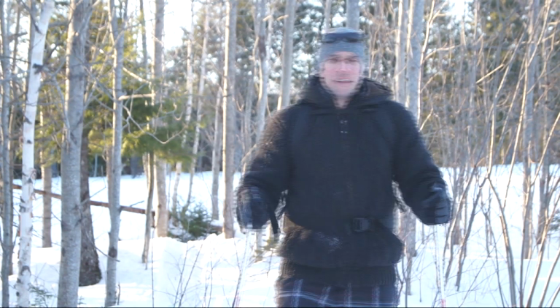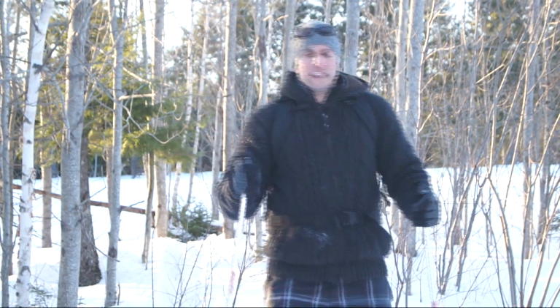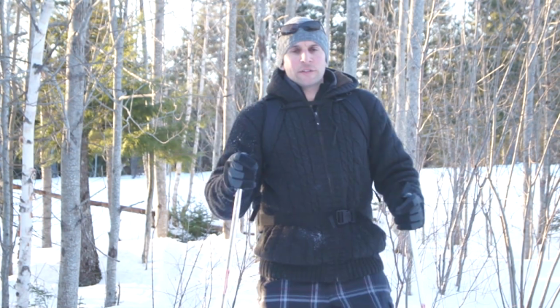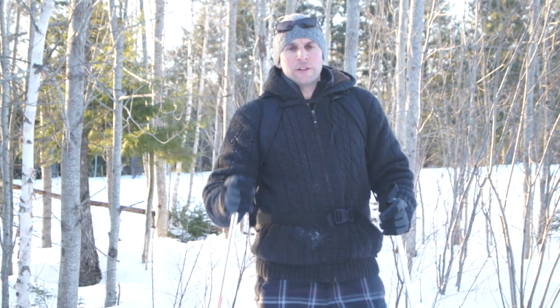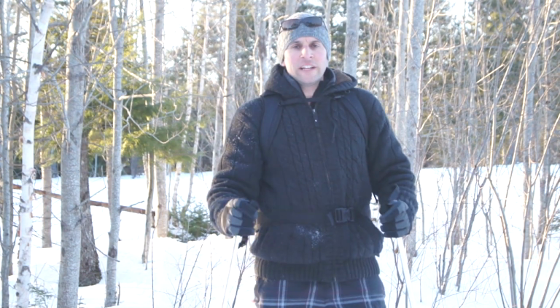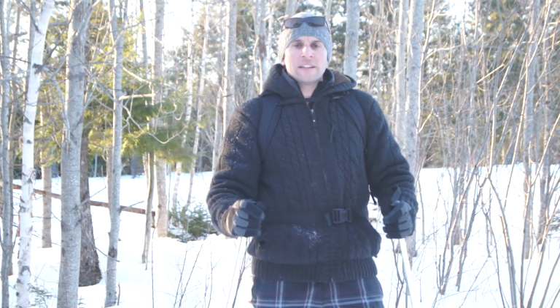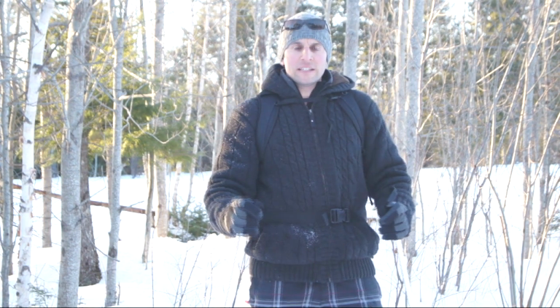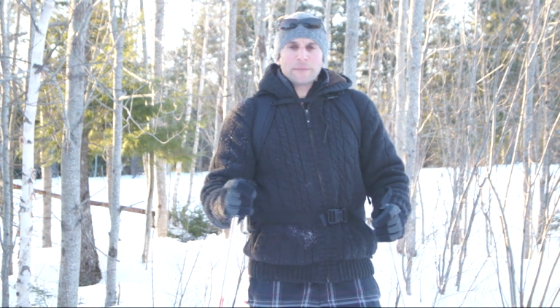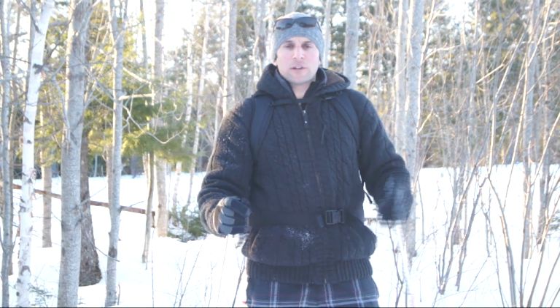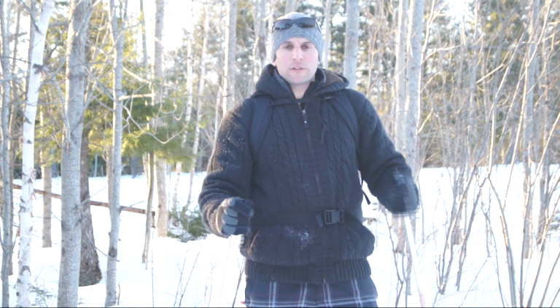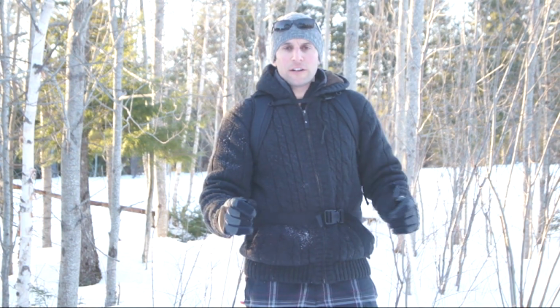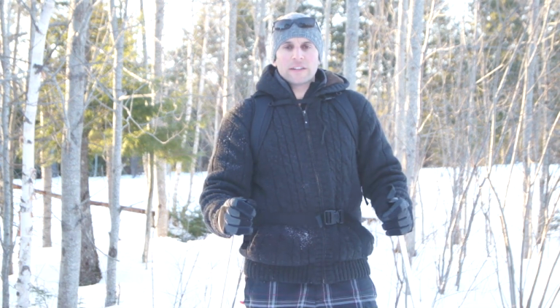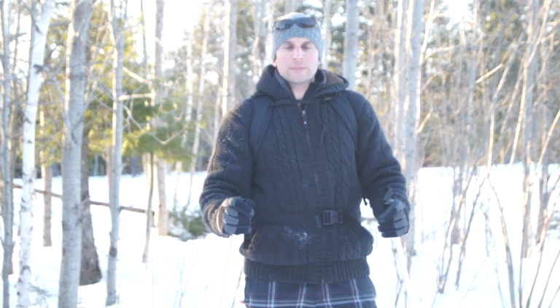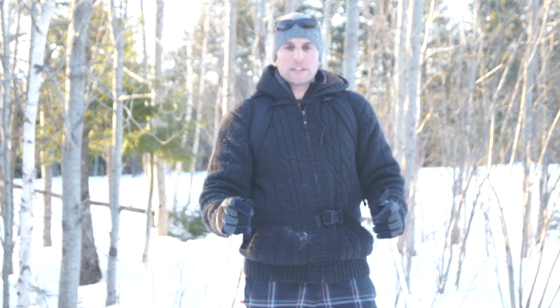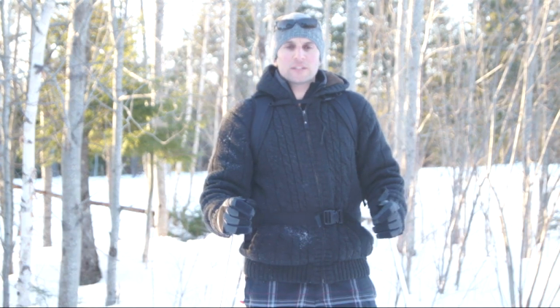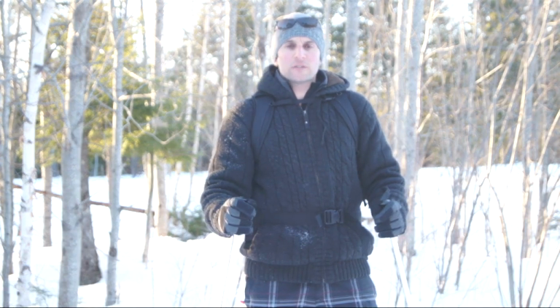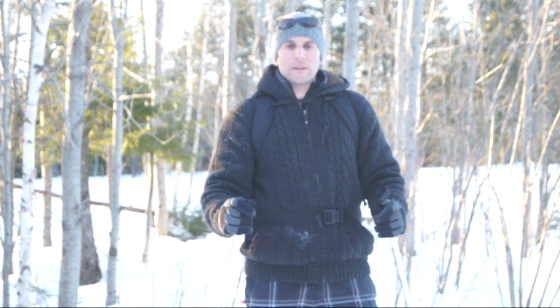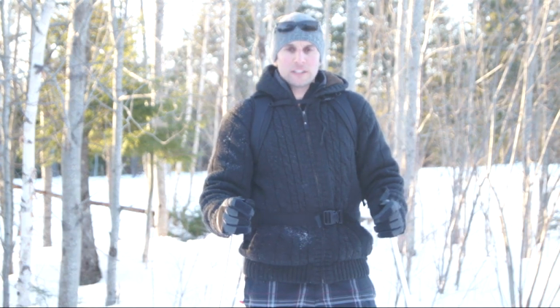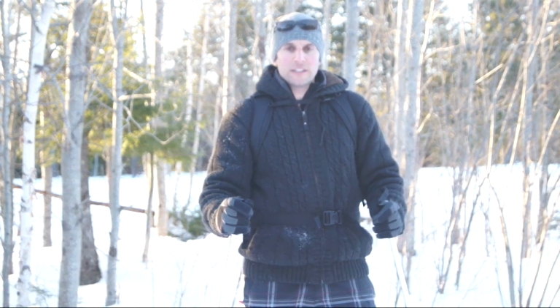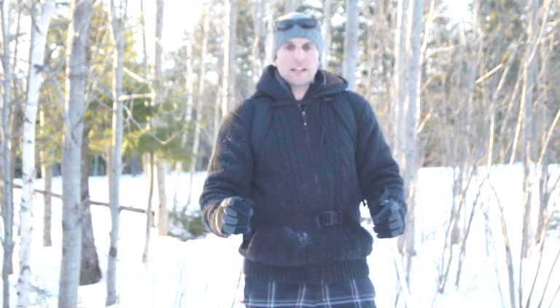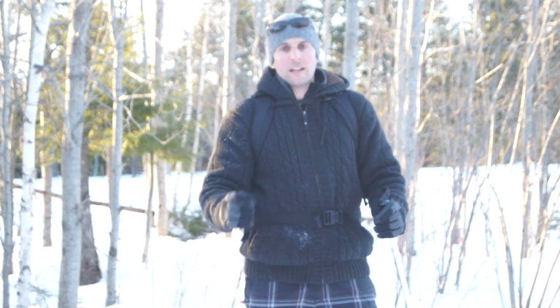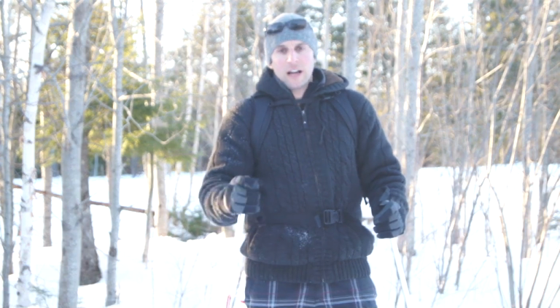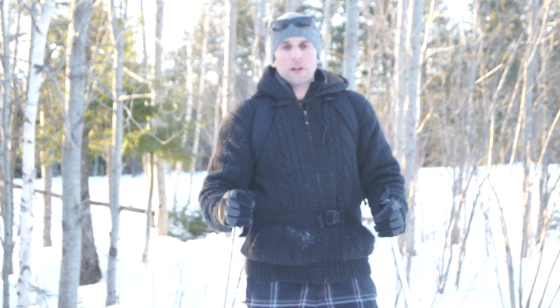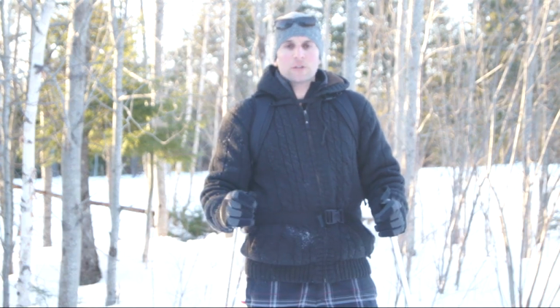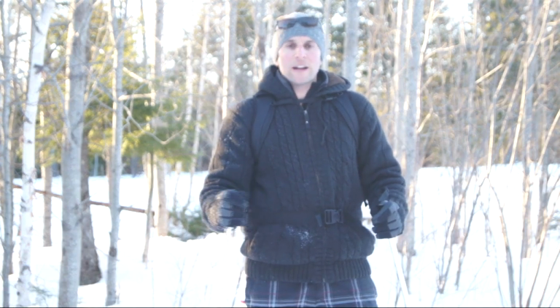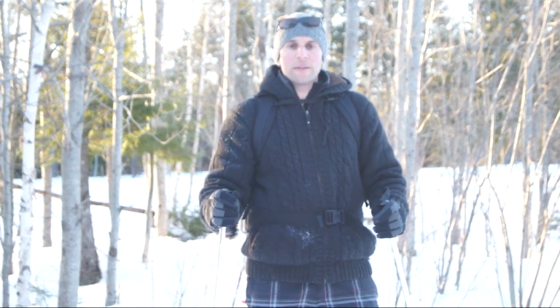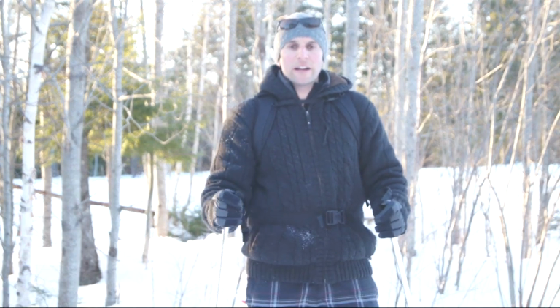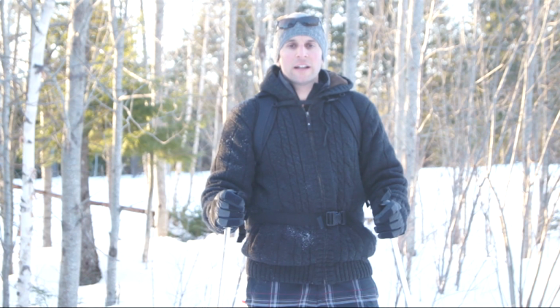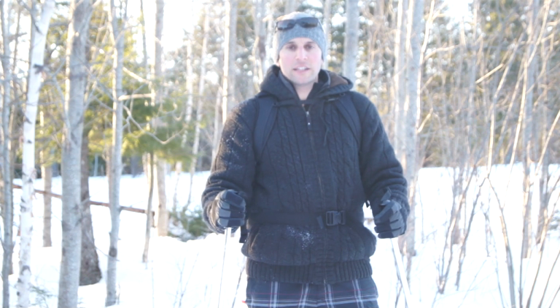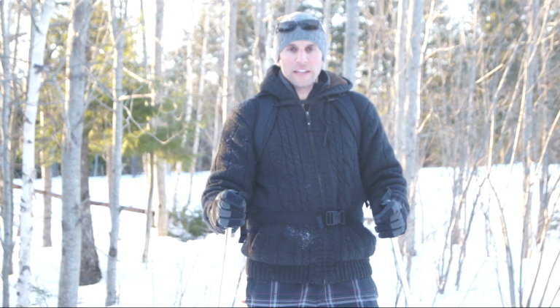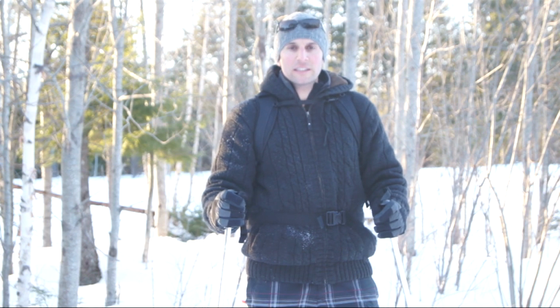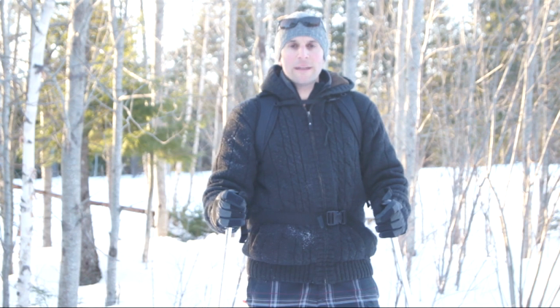Thanks for tuning in to this episode of Great Earth Expeditions, the travel series. I'm your host Ryan Berry. Until next time, stay adventurous and safe travels.